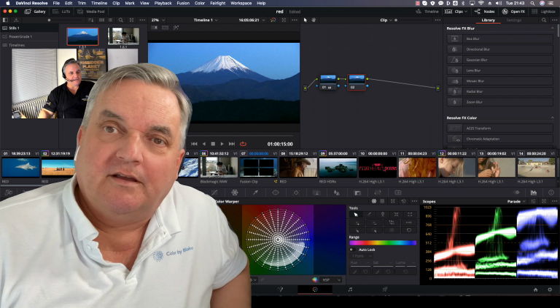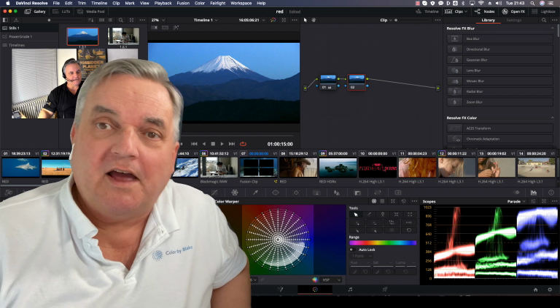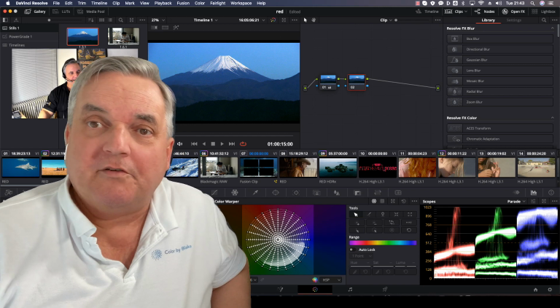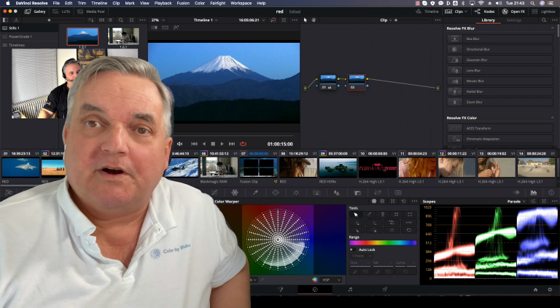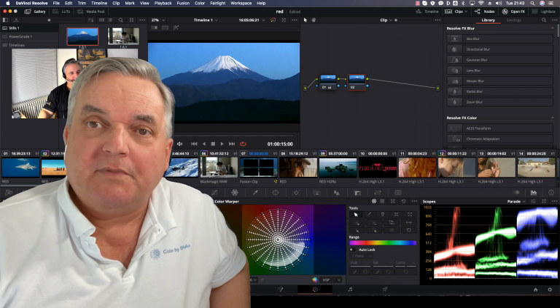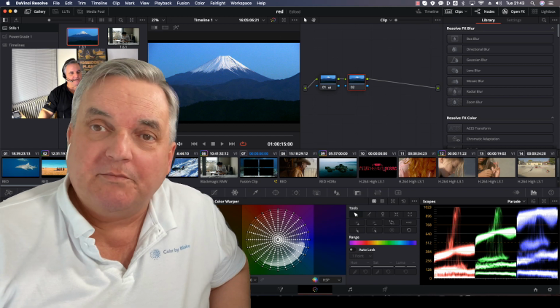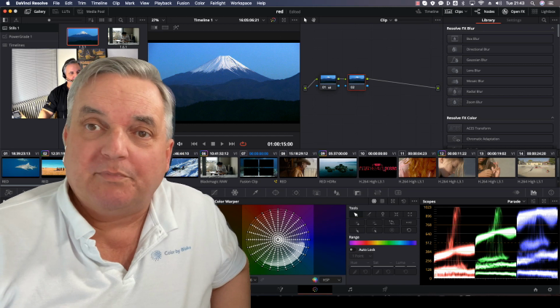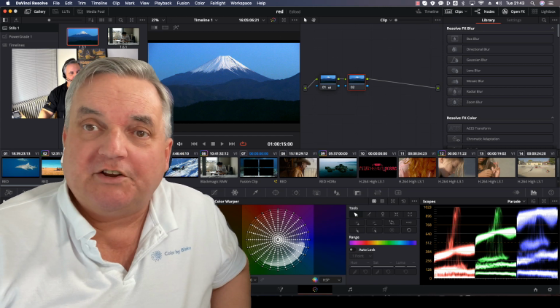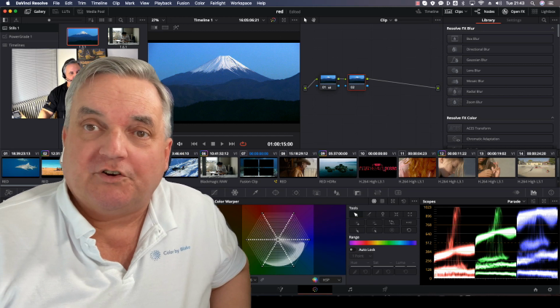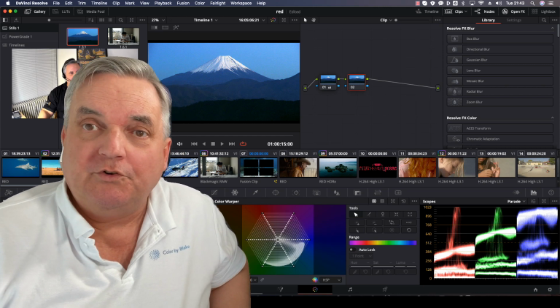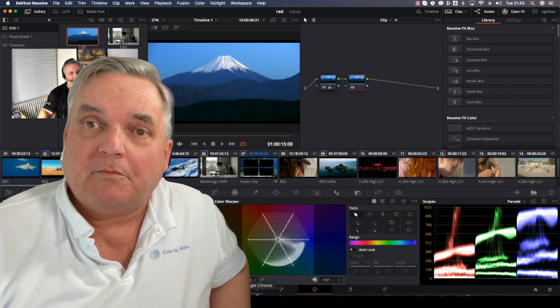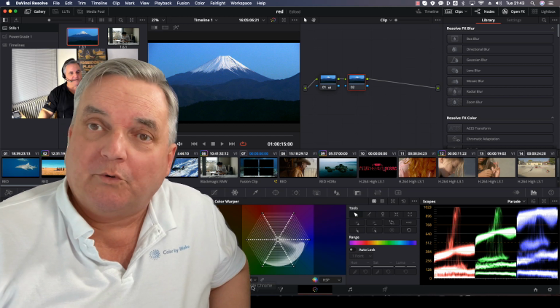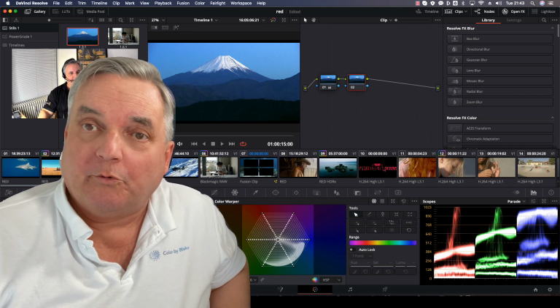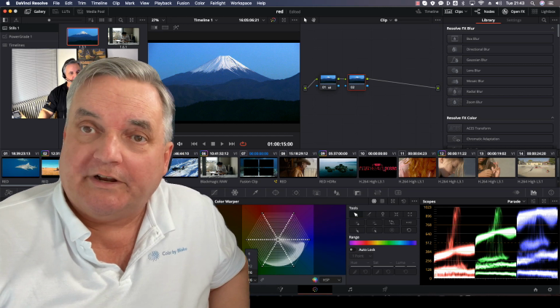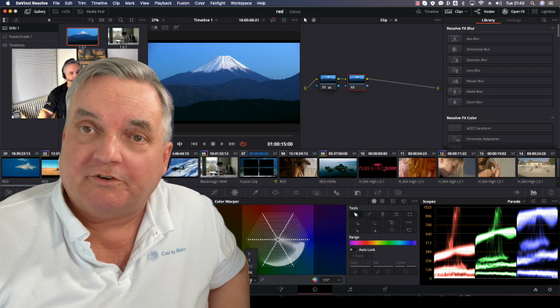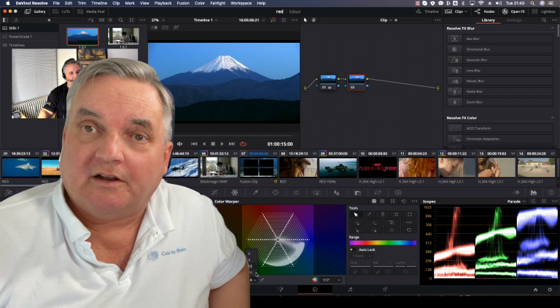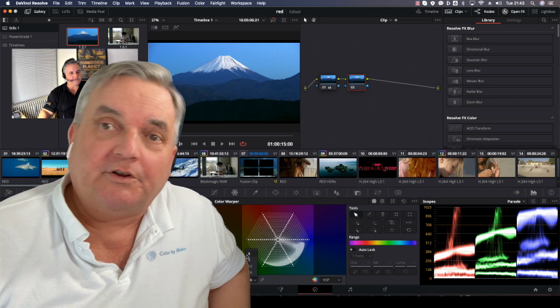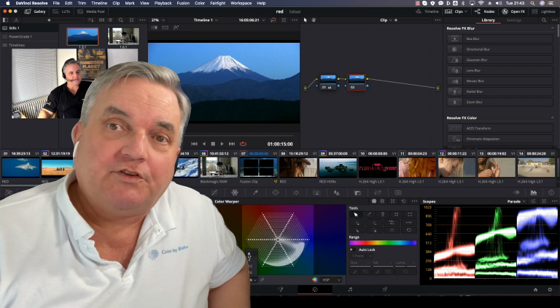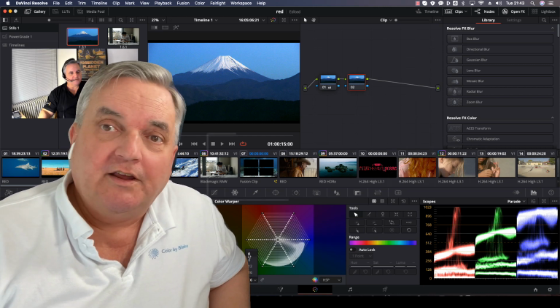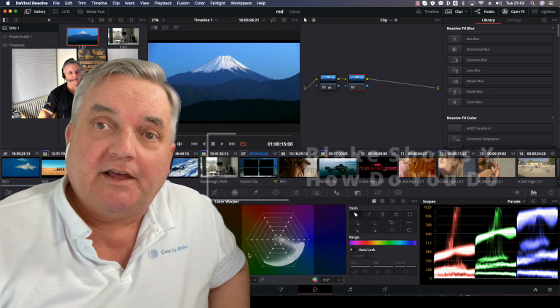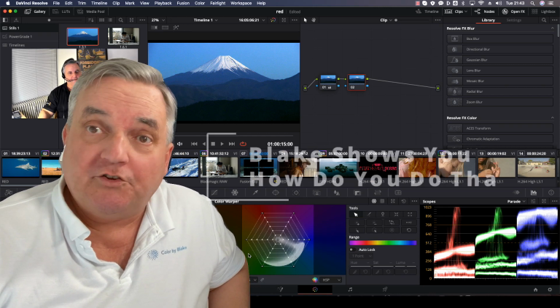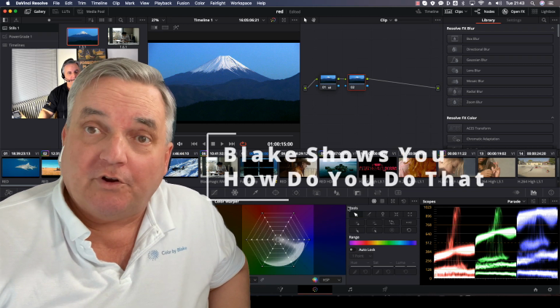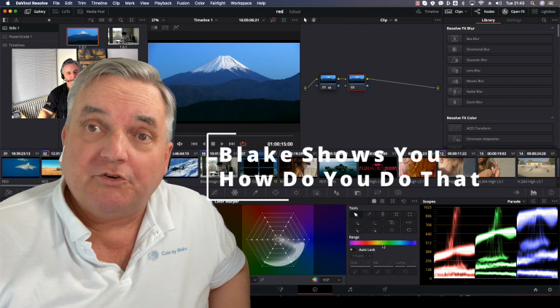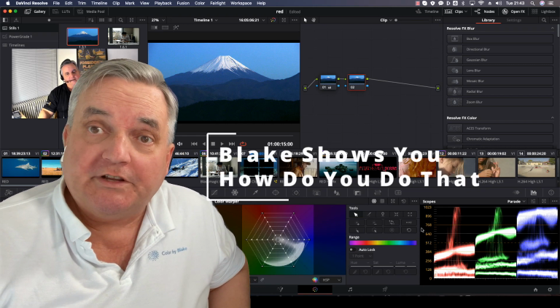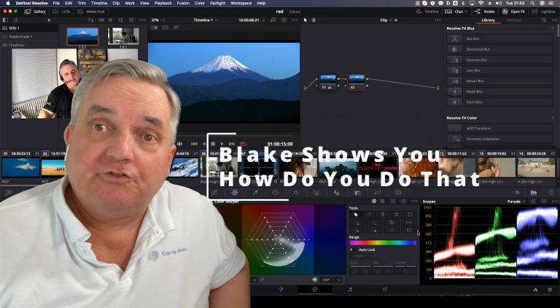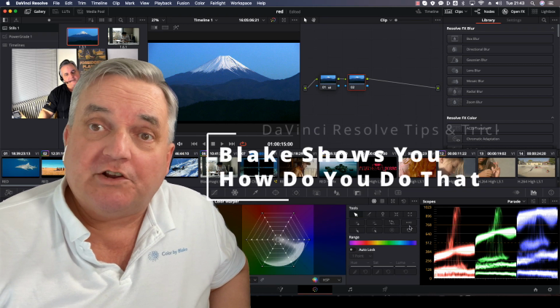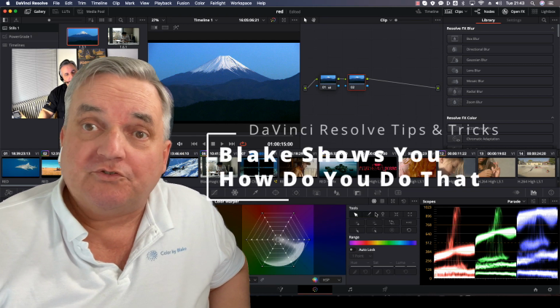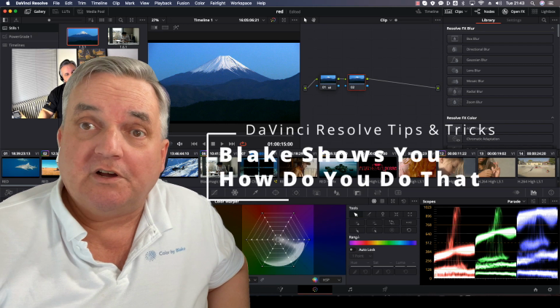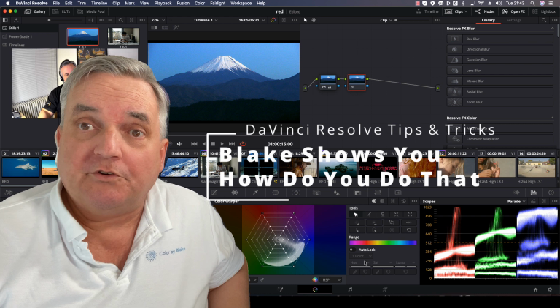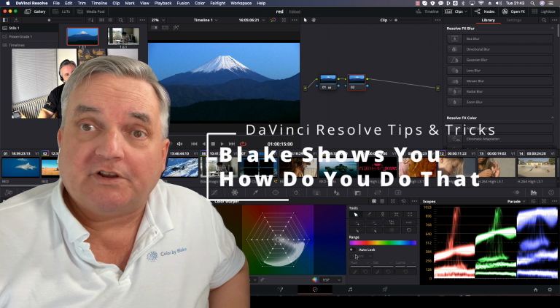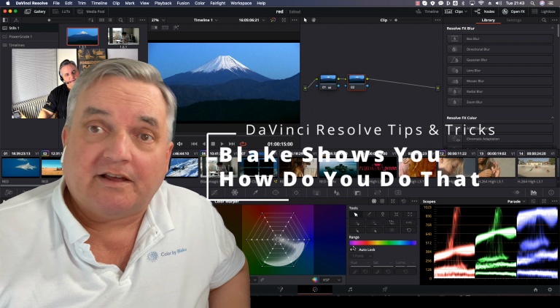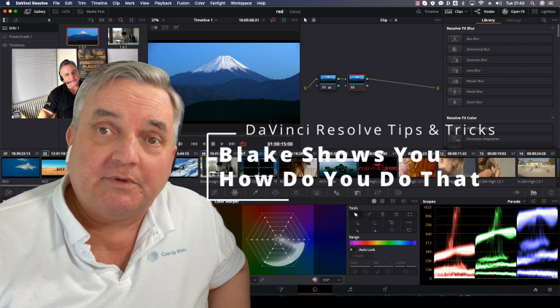Hi everyone, my name is Blake Jones. I'm a world-renowned colorist and instructor with the International Colorist Academy.